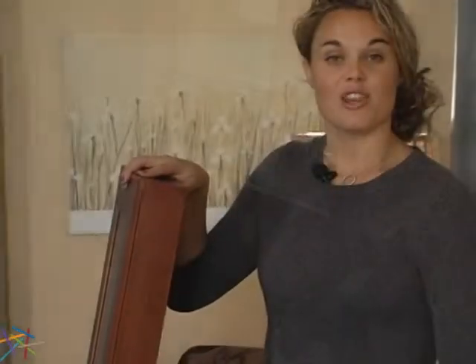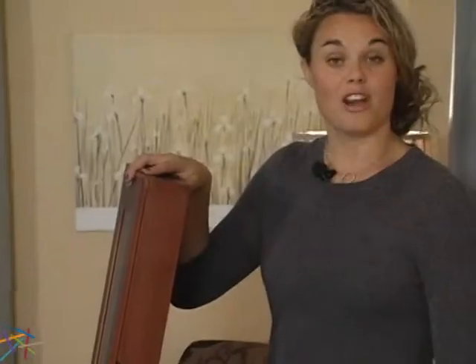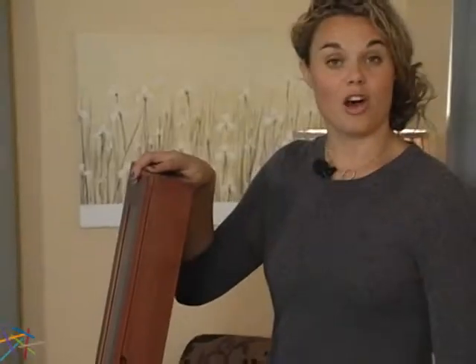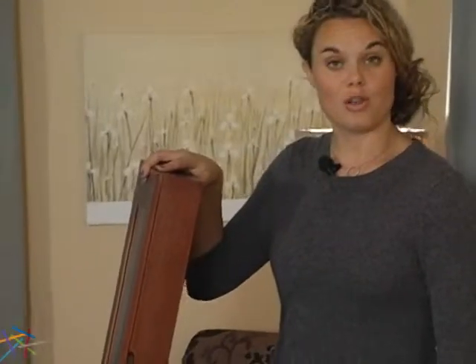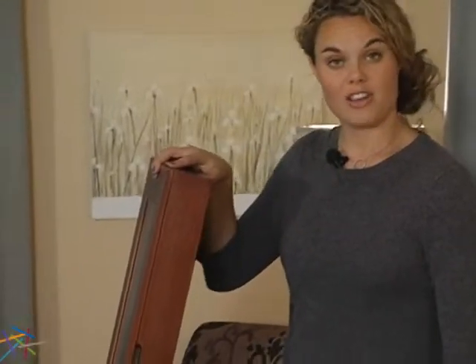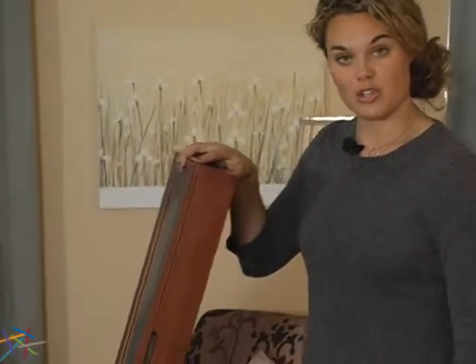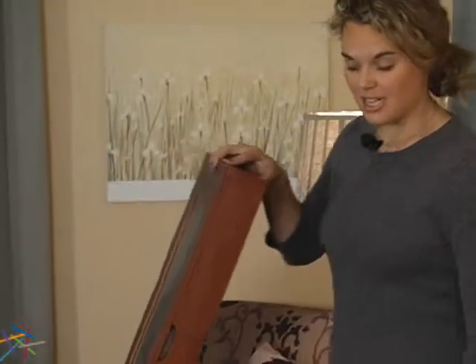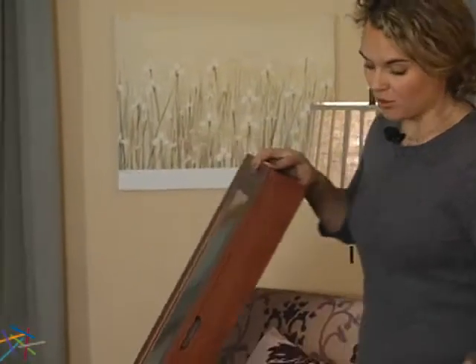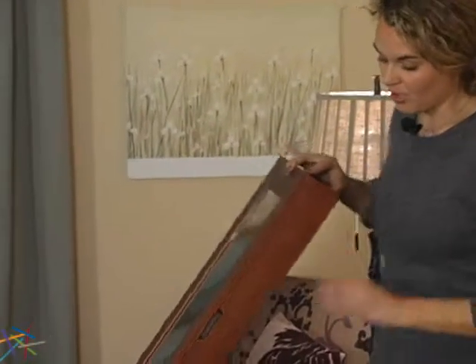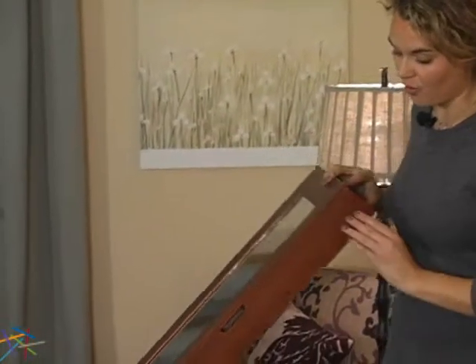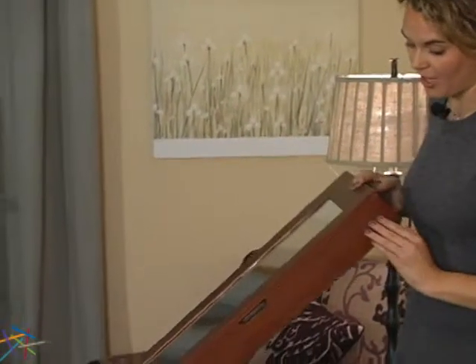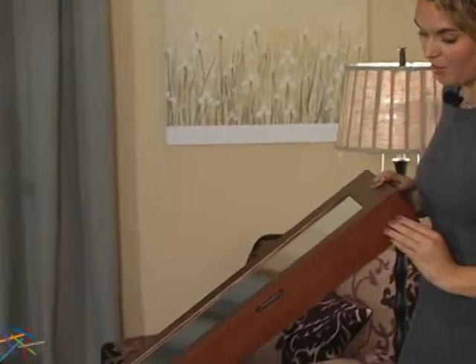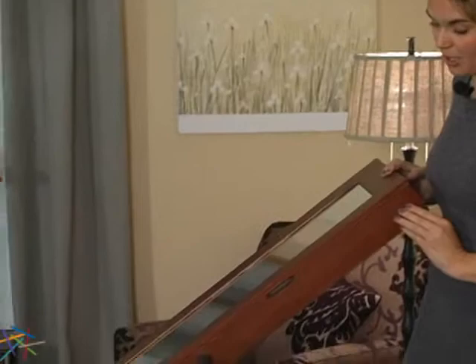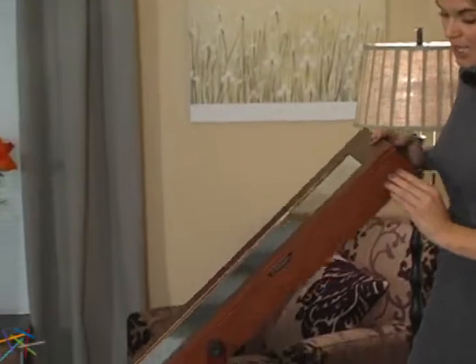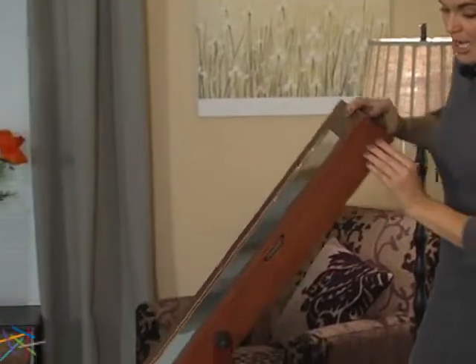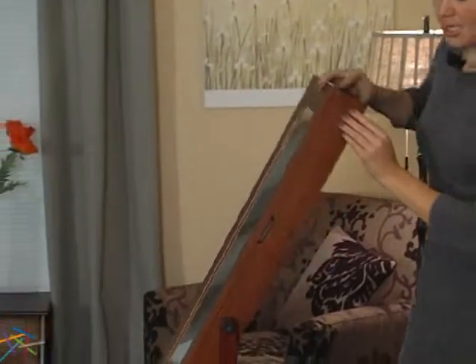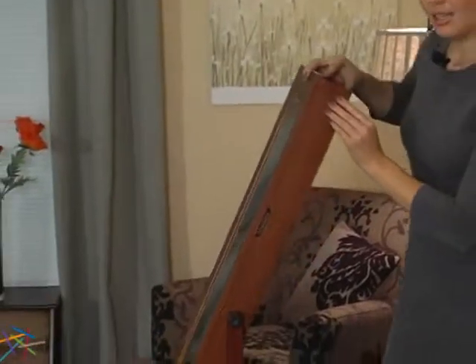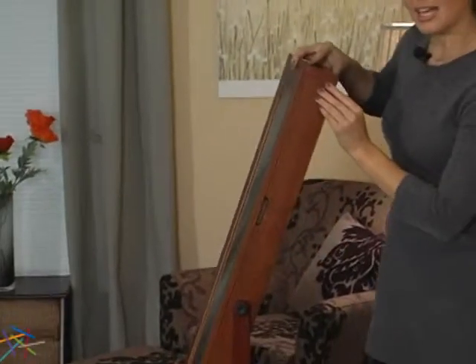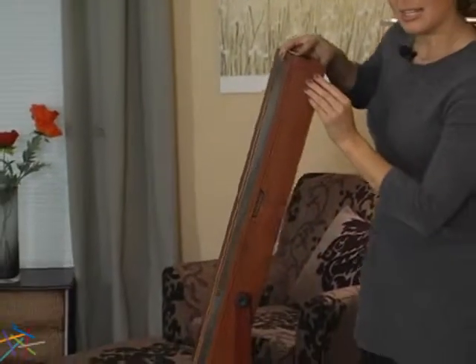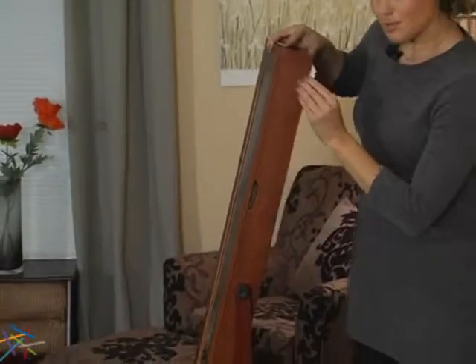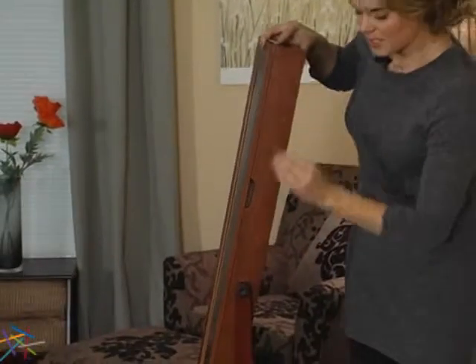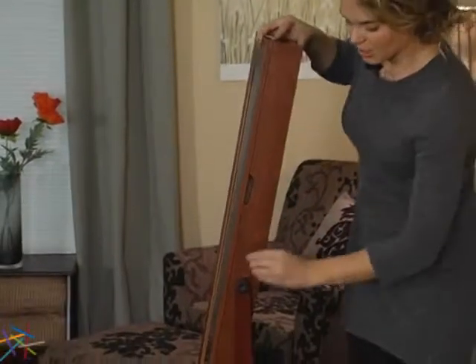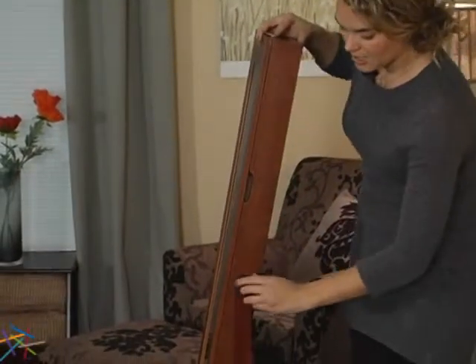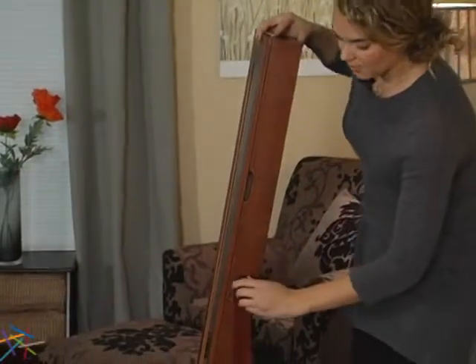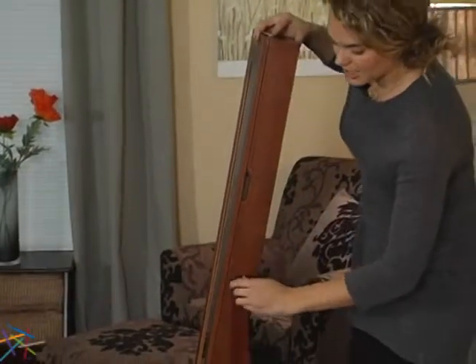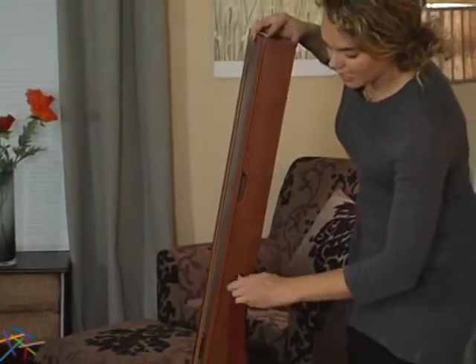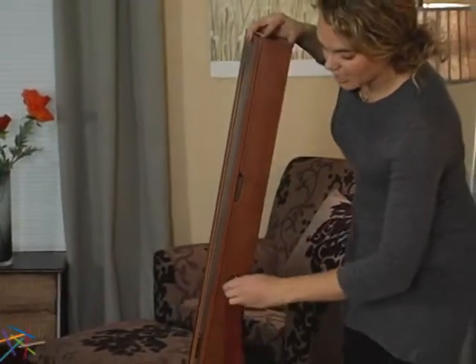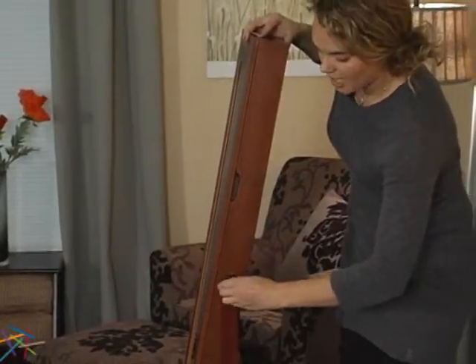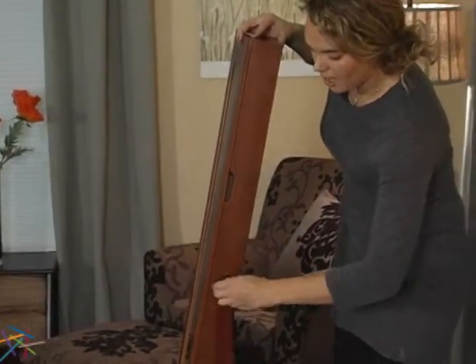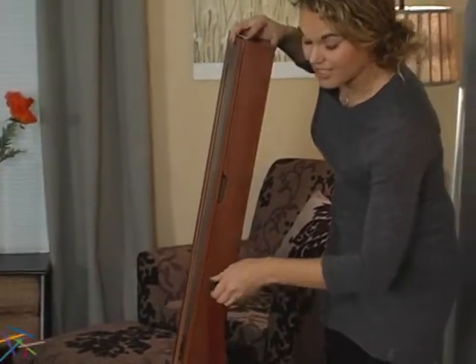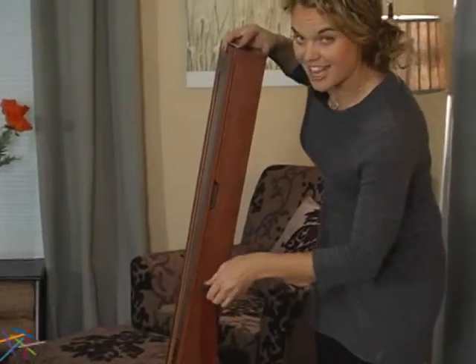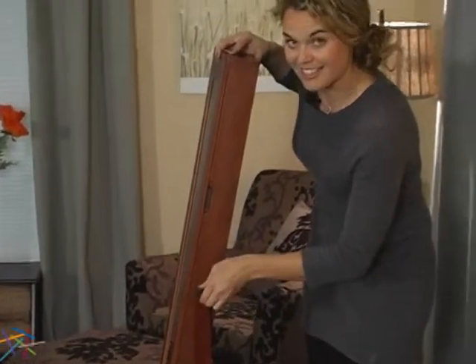The front also features a tilting full-length mirror. To lock it into position, simply tighten the knob on the side.